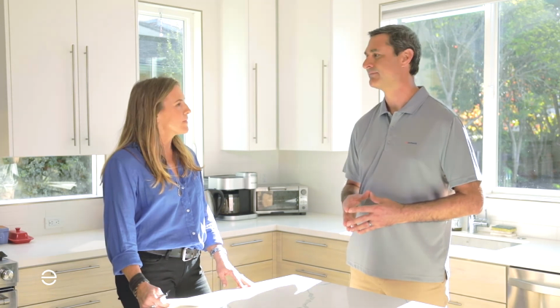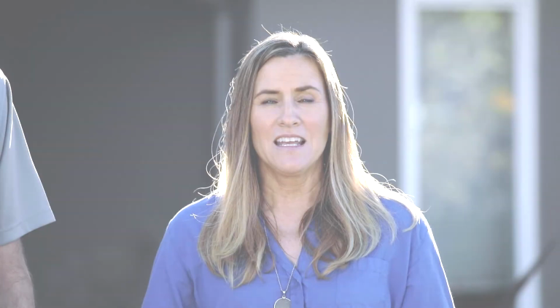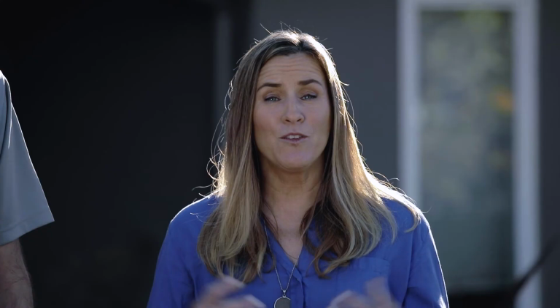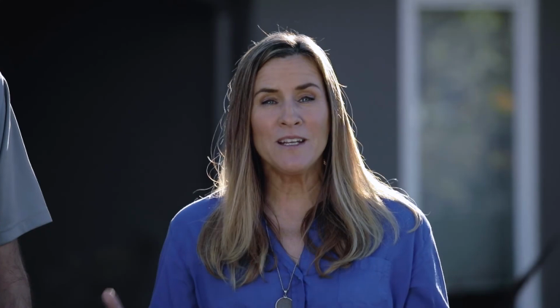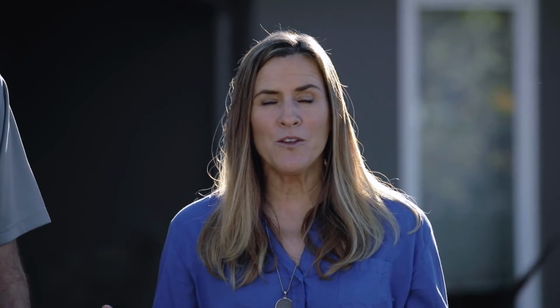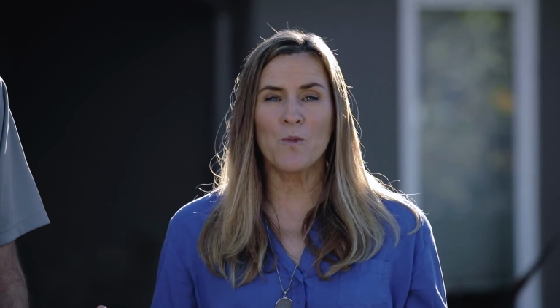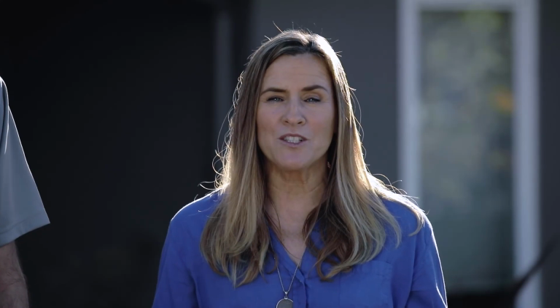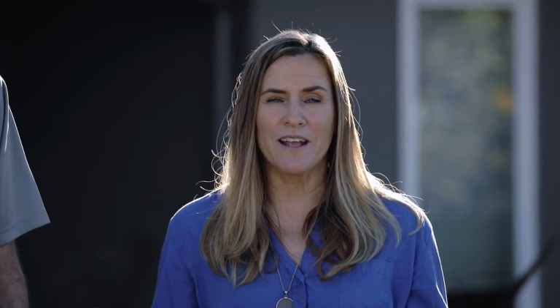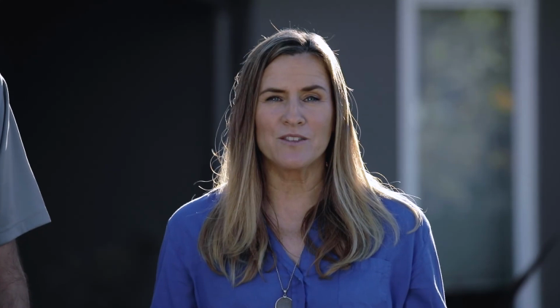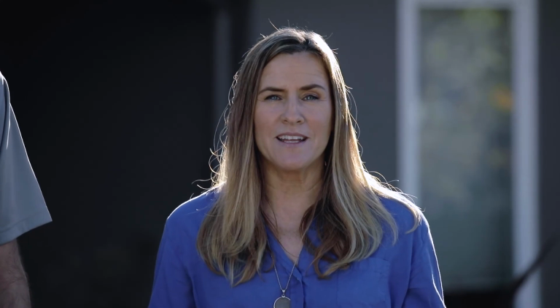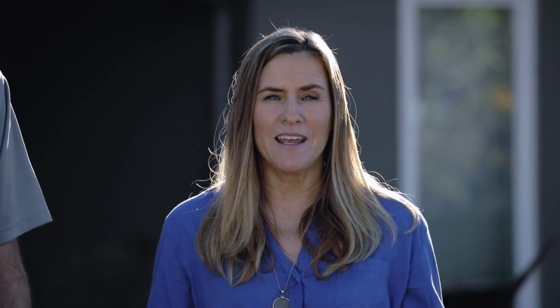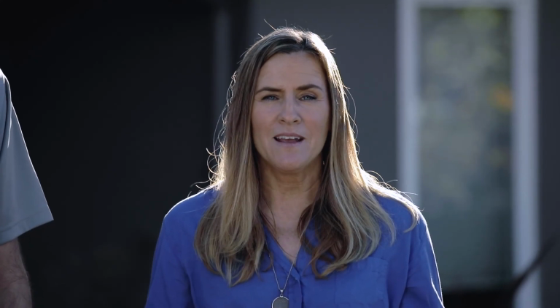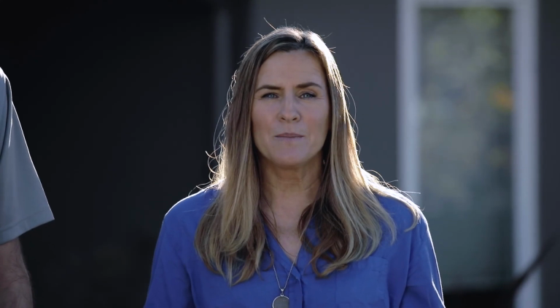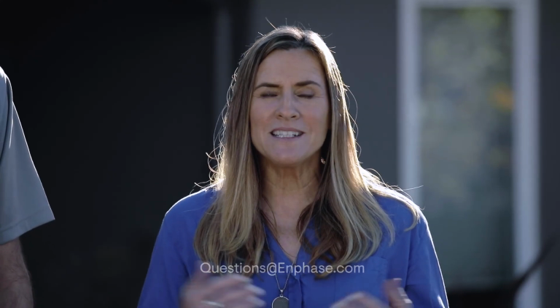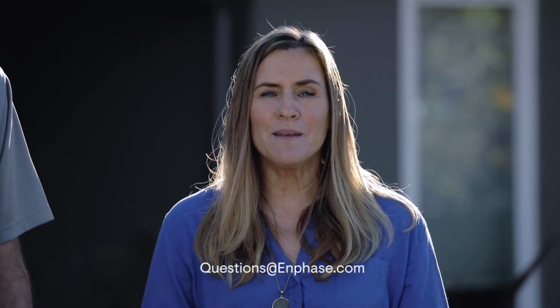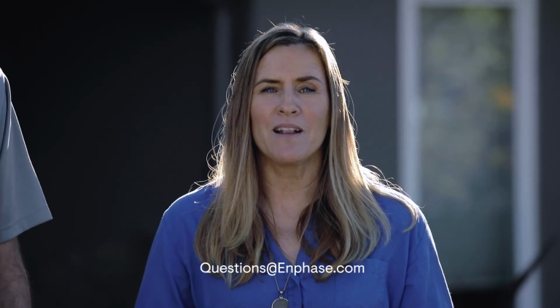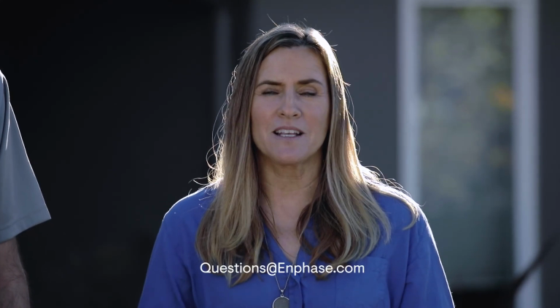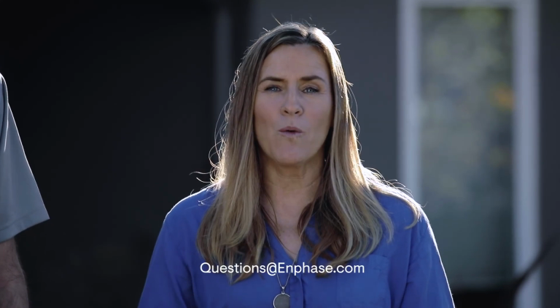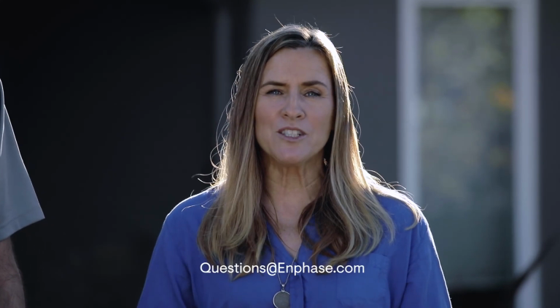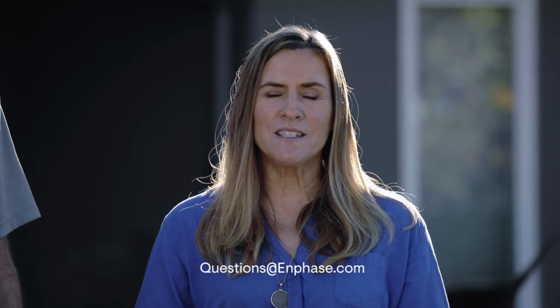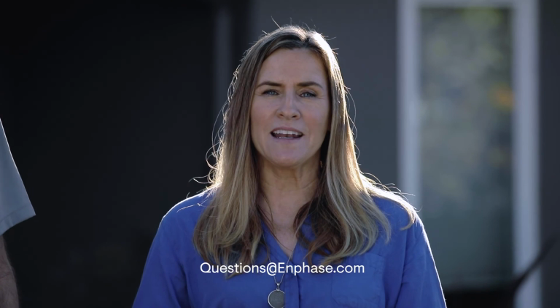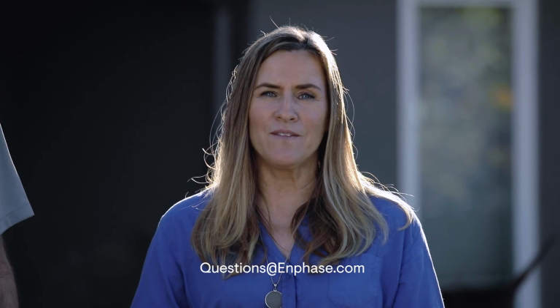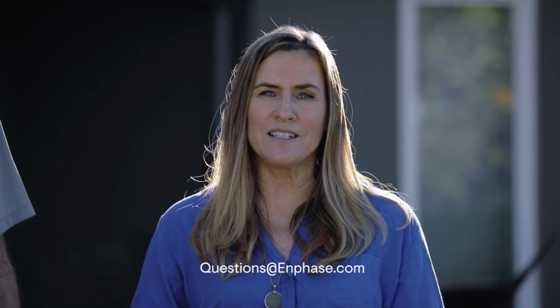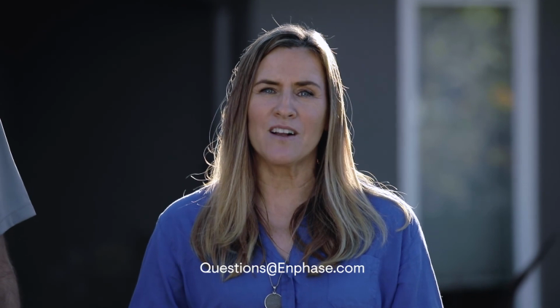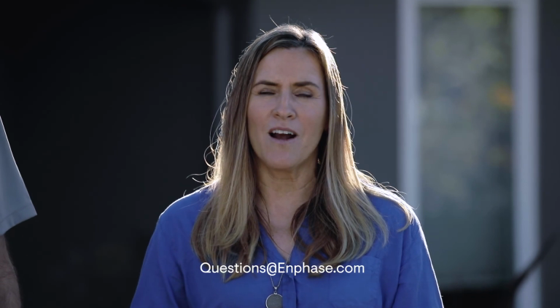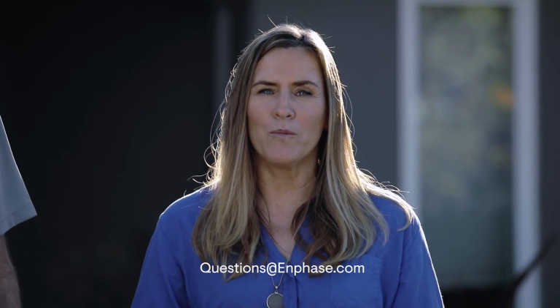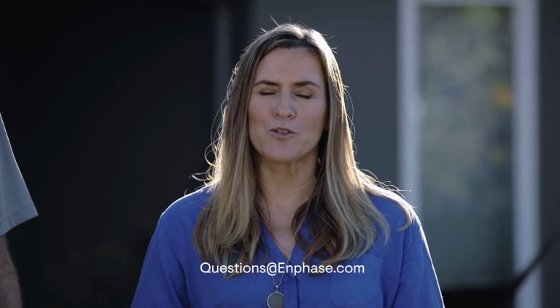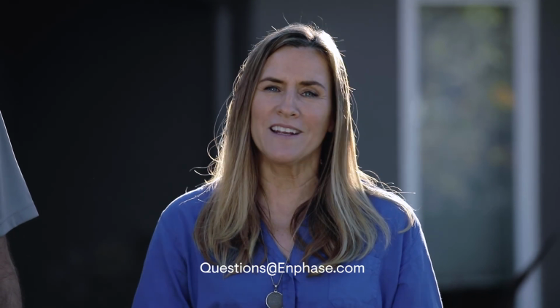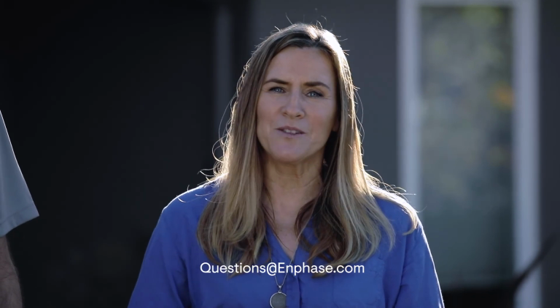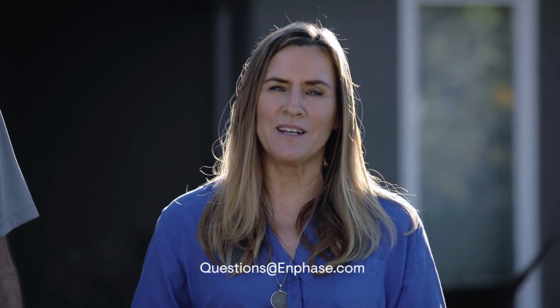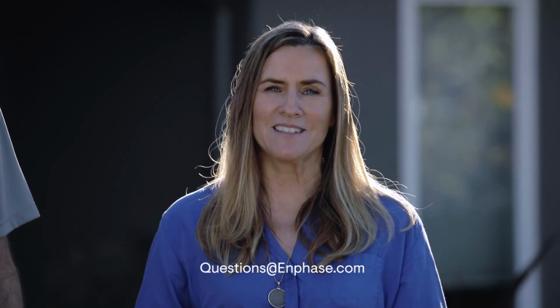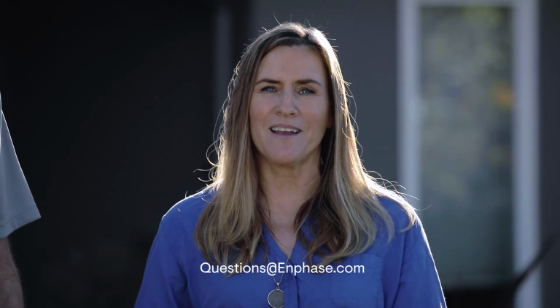If you didn't get your question answered today, please email us at questions@Enphase.com. We'll try to get to it next time.